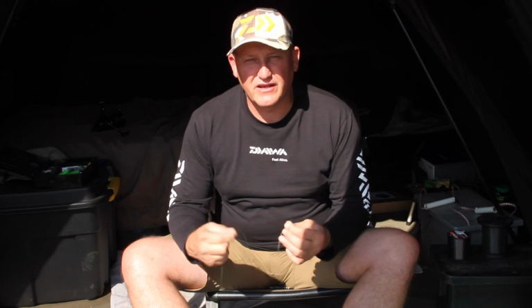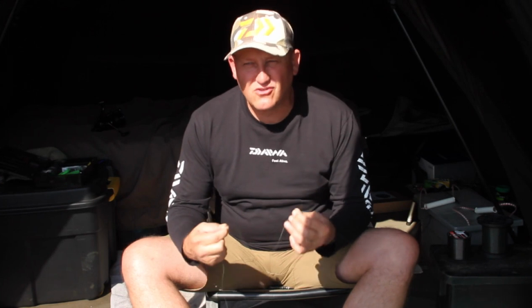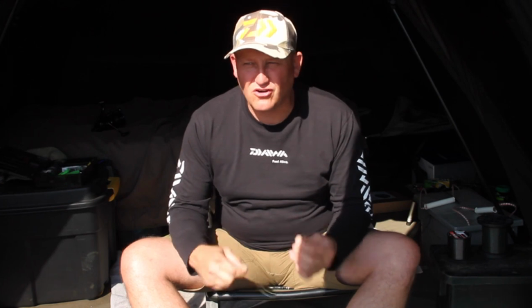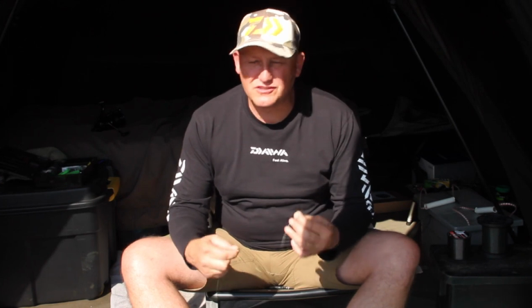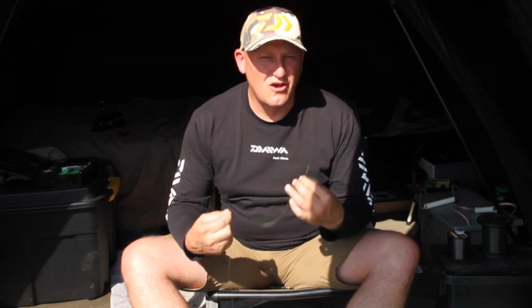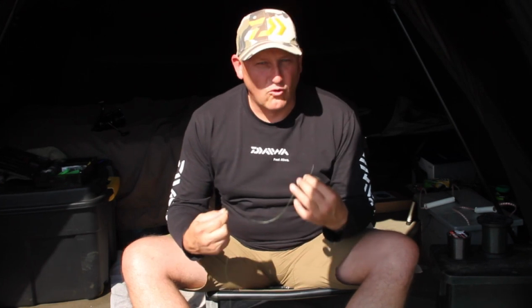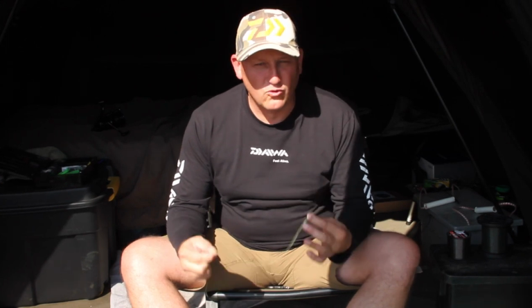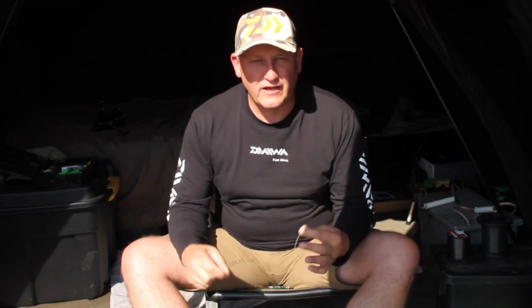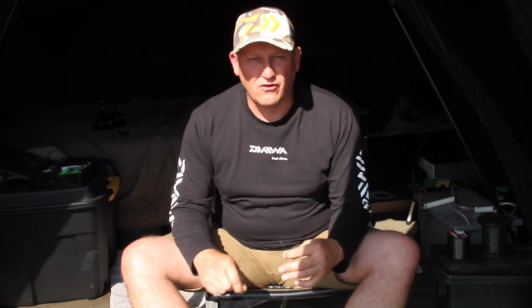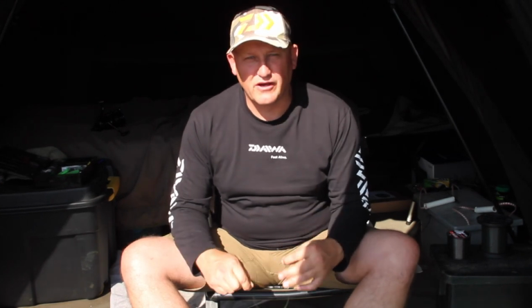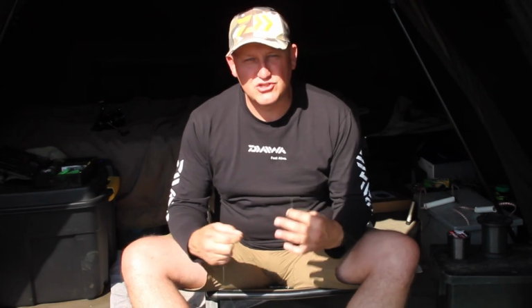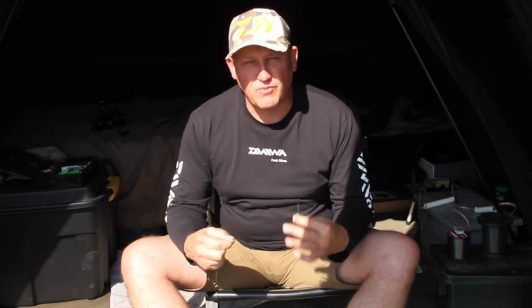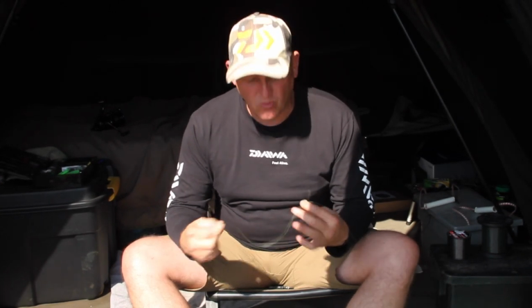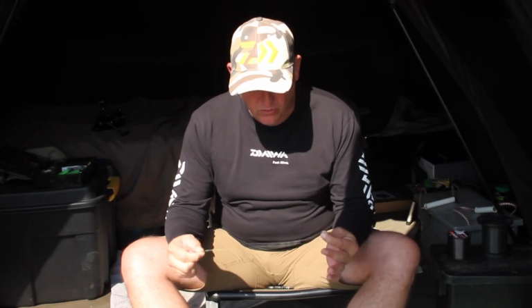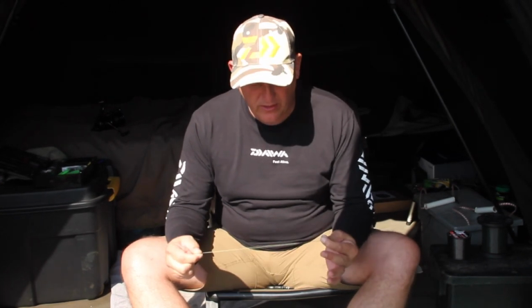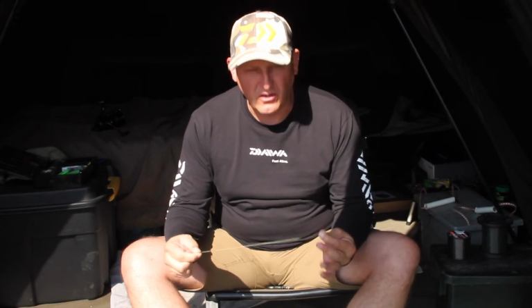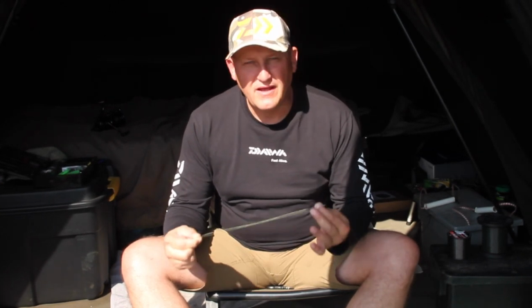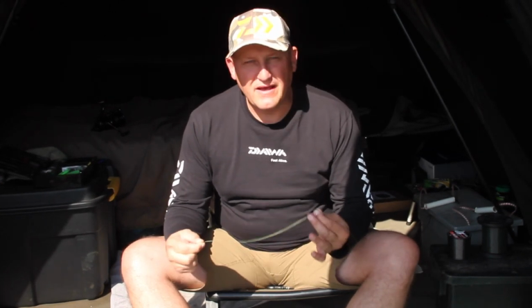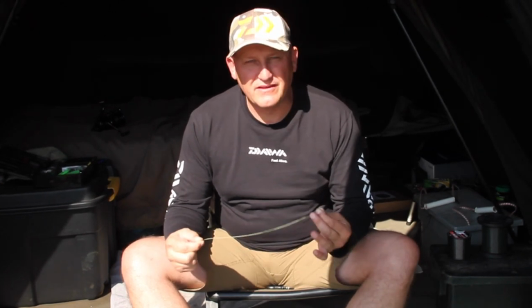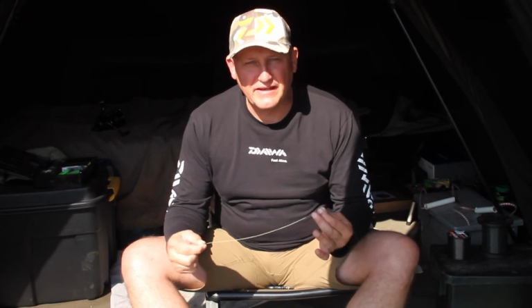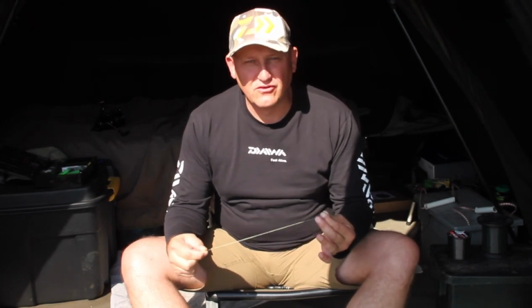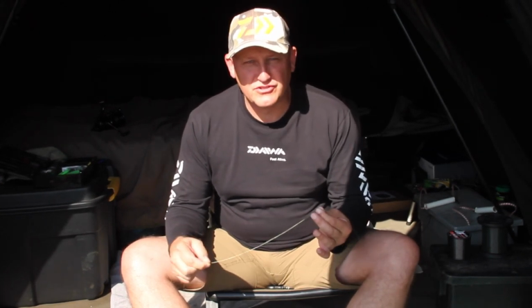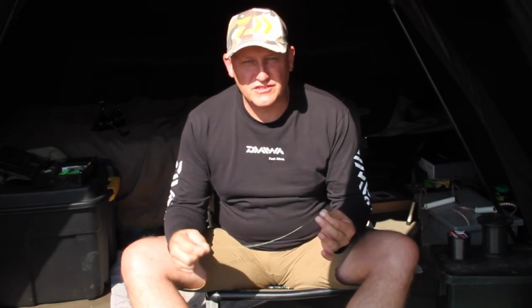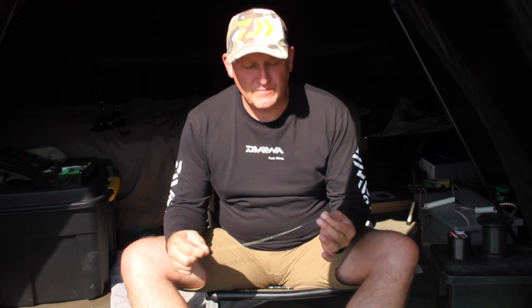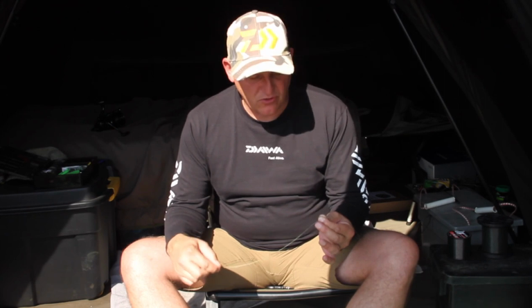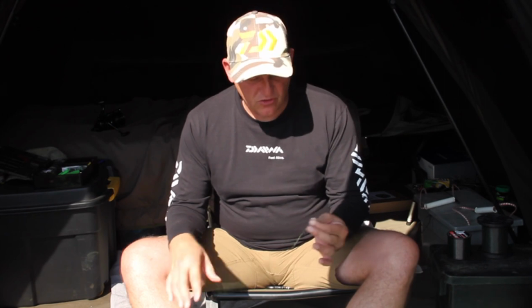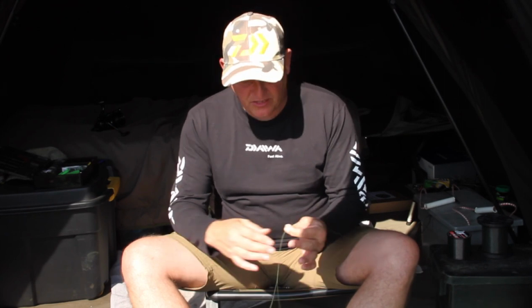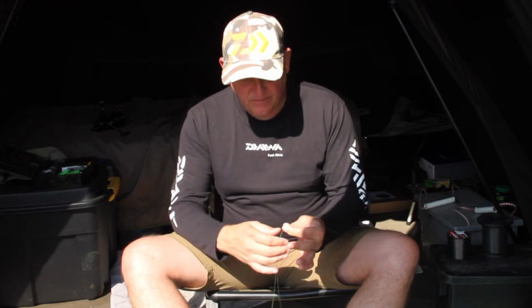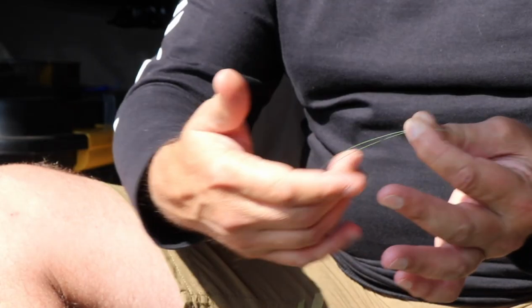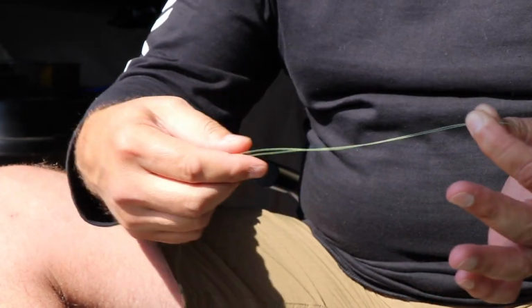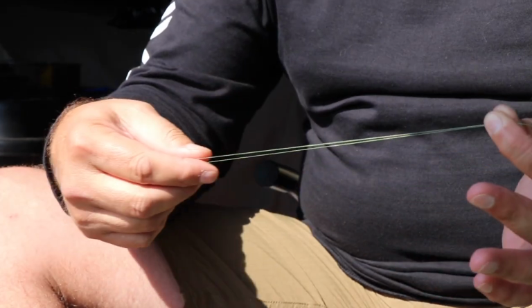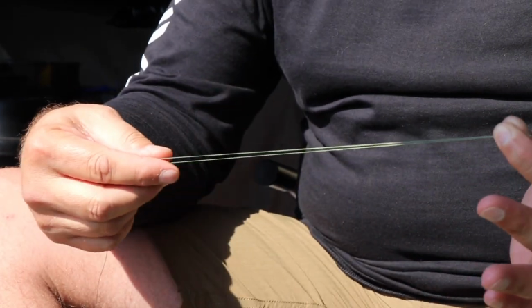I can cast all day long, I can spomm all day long and the leader knot just keeps on lasting.